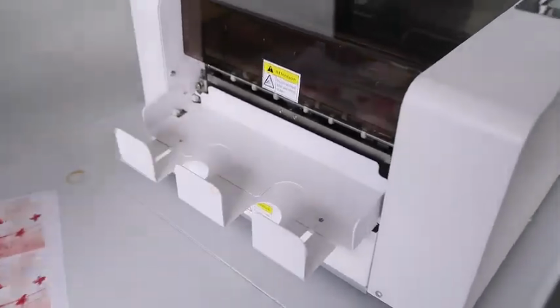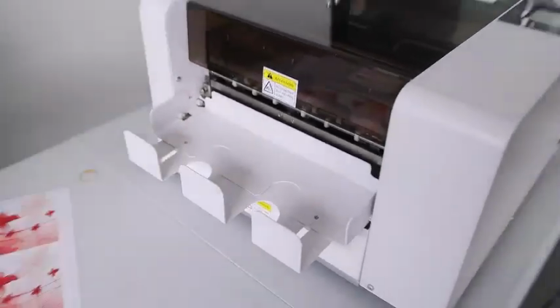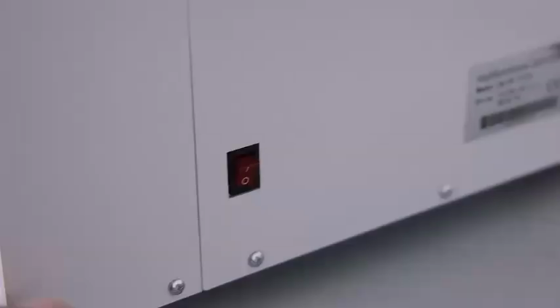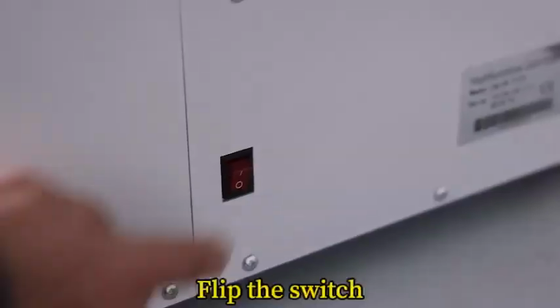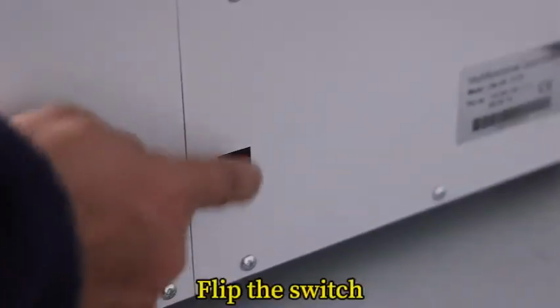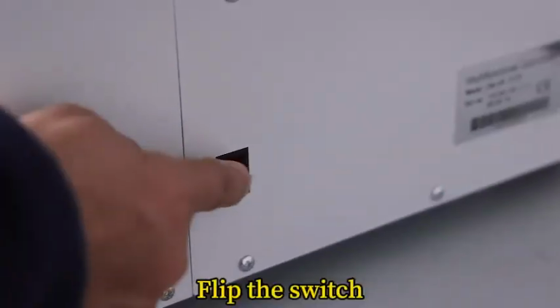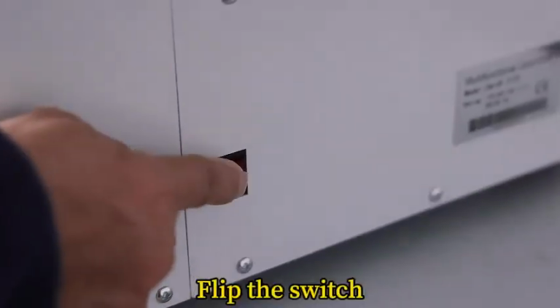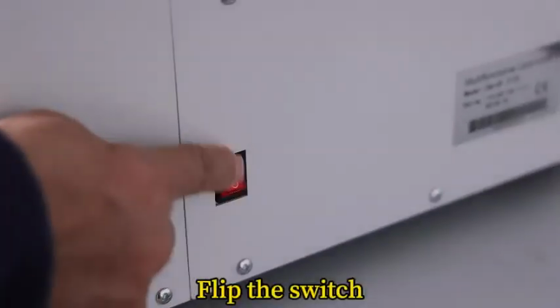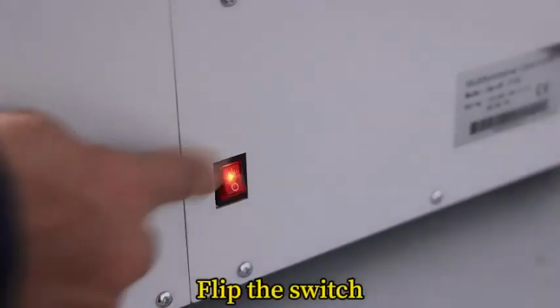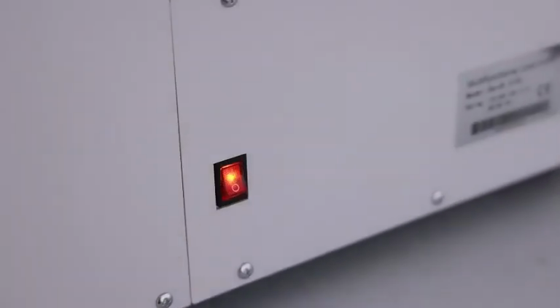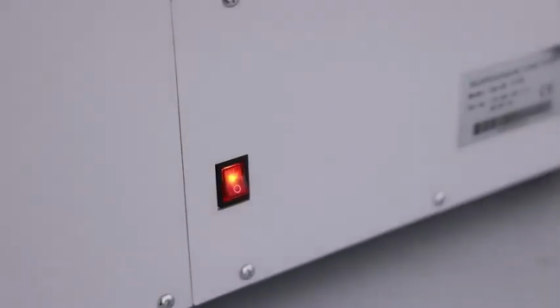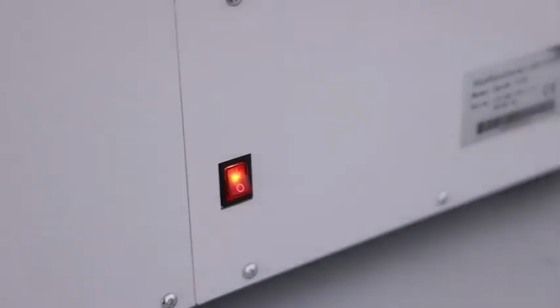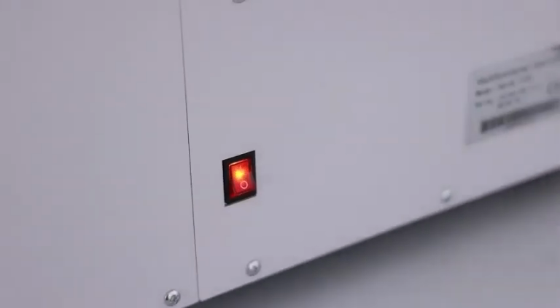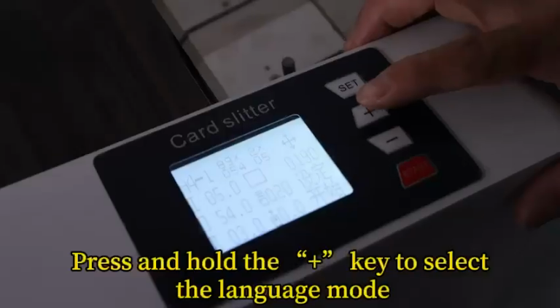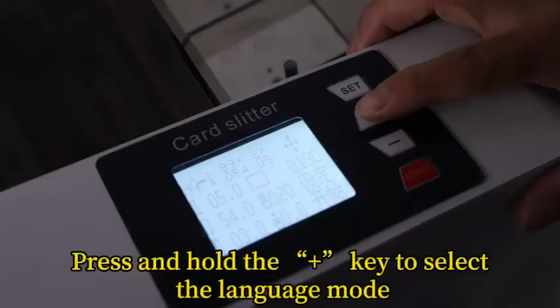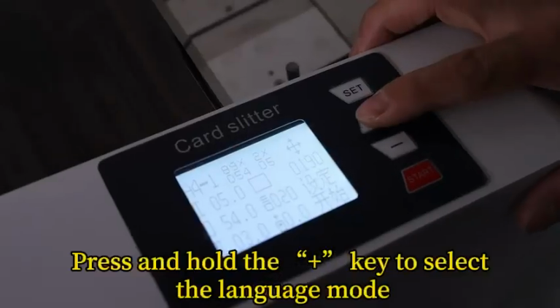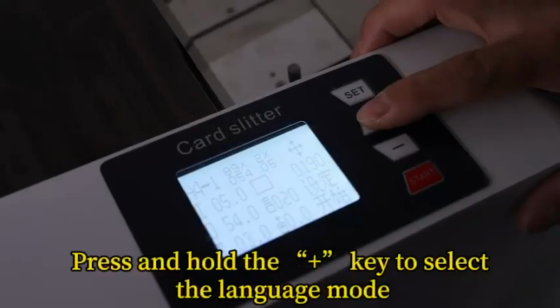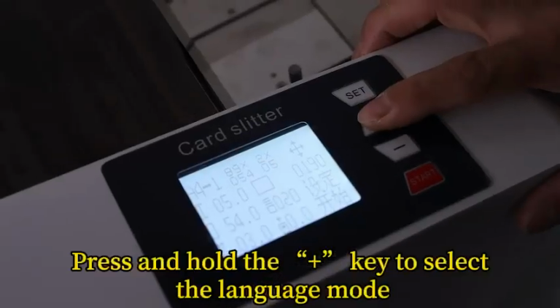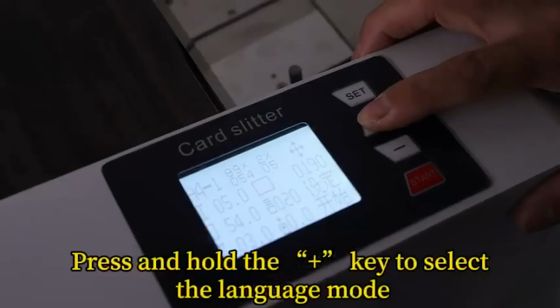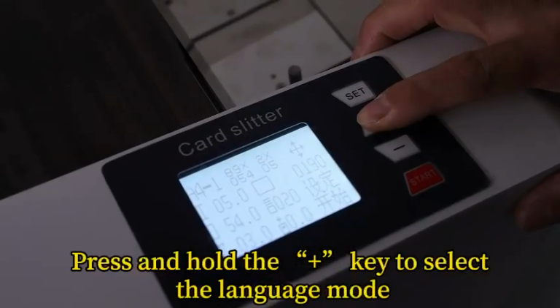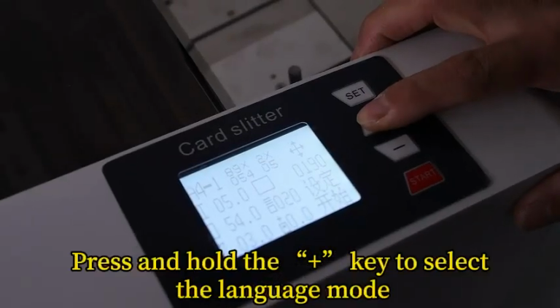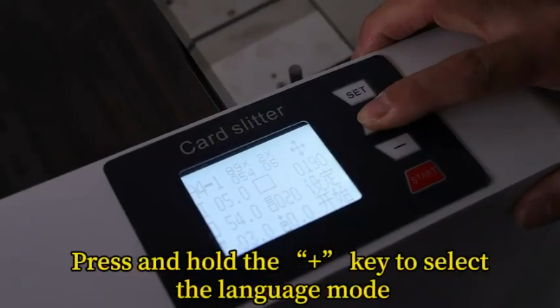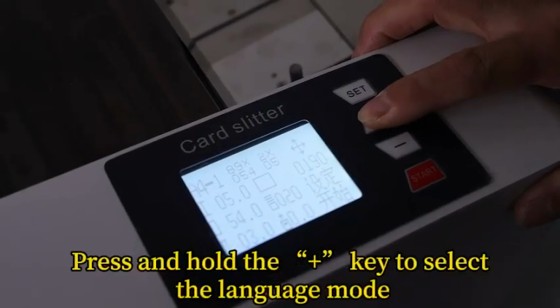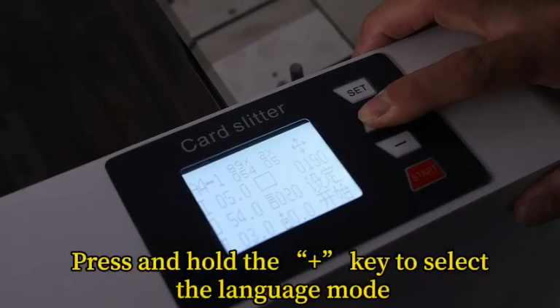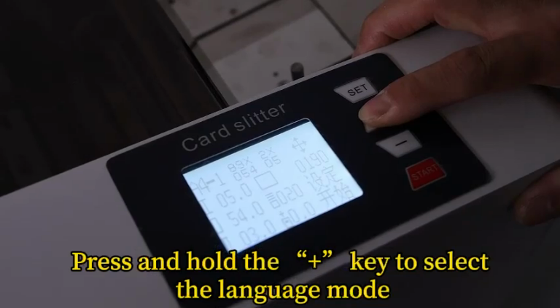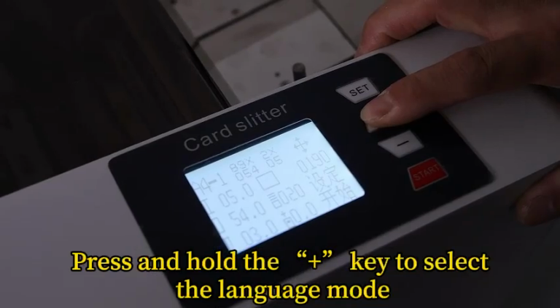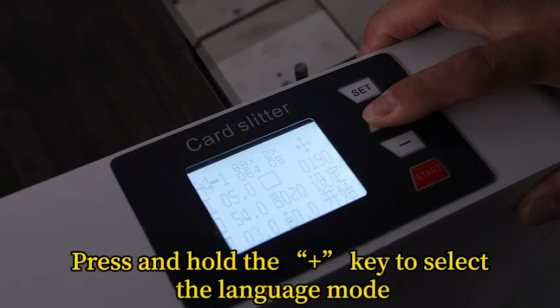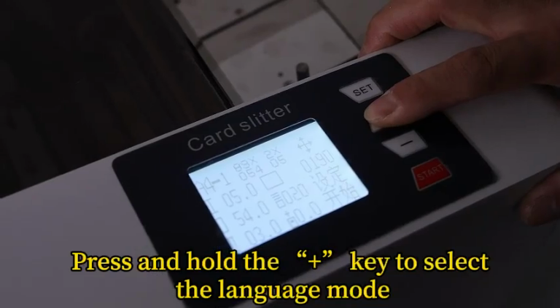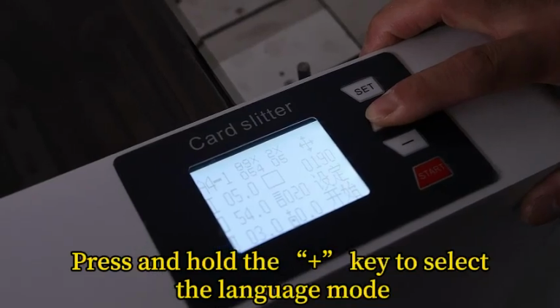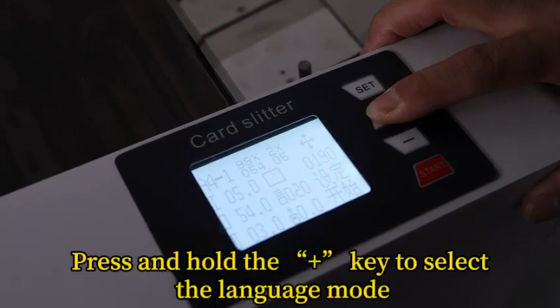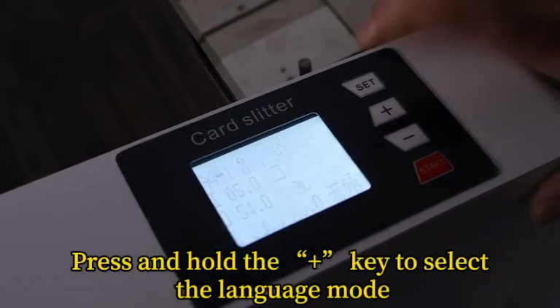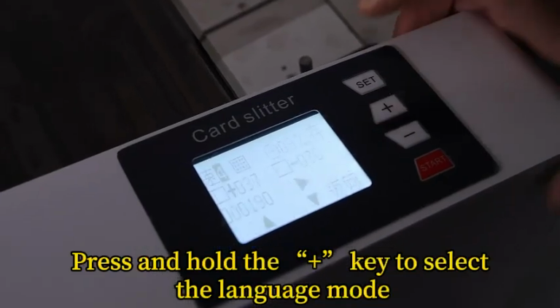Flip the switch. Press and hold the key to select the language mode.